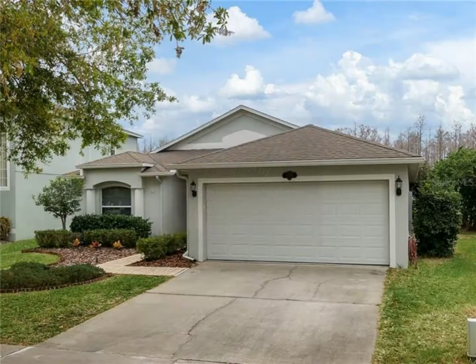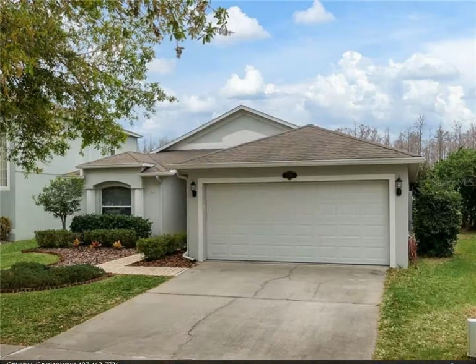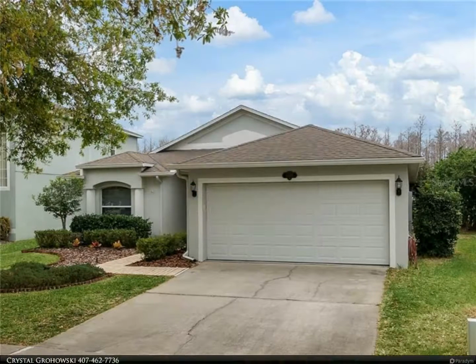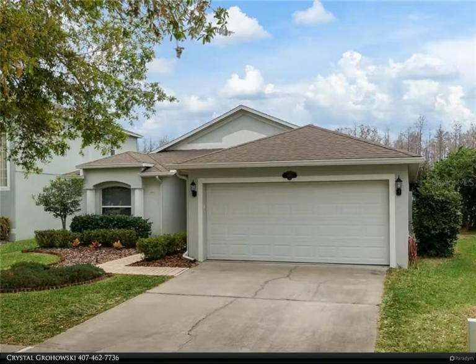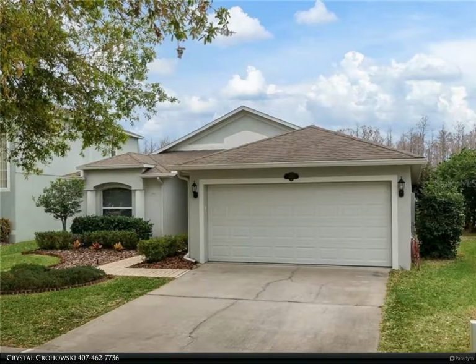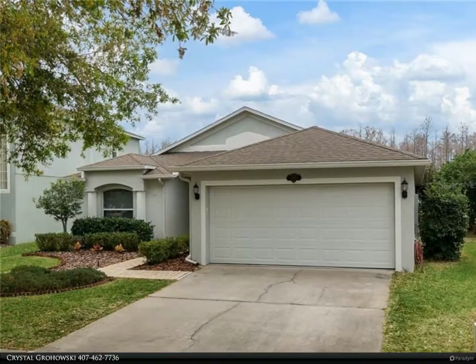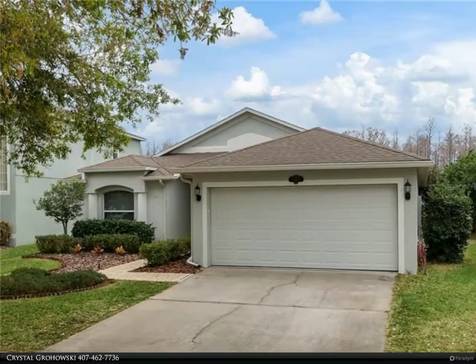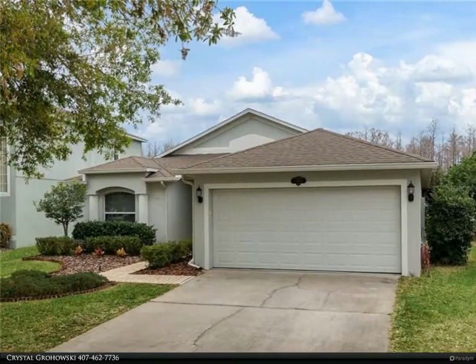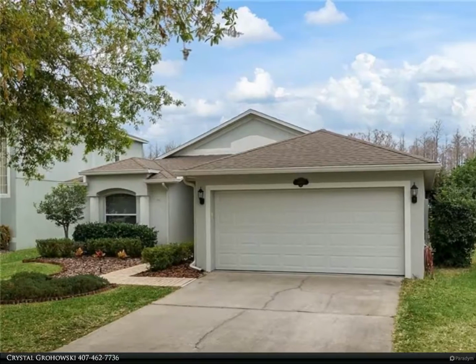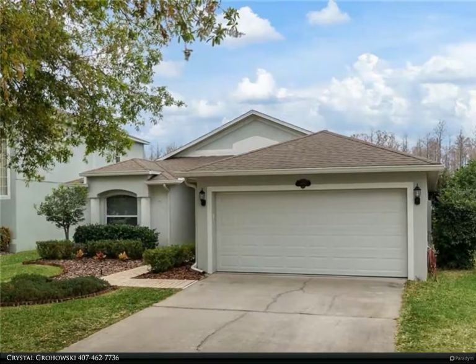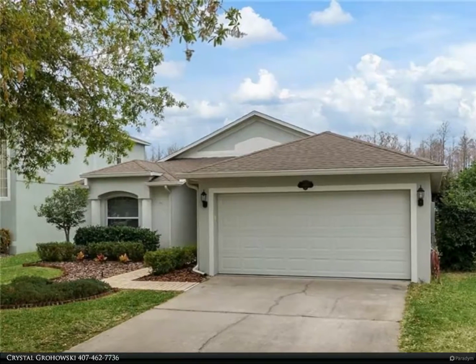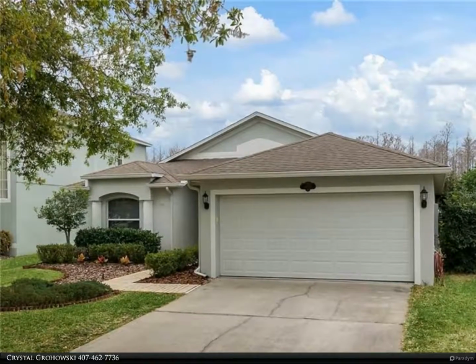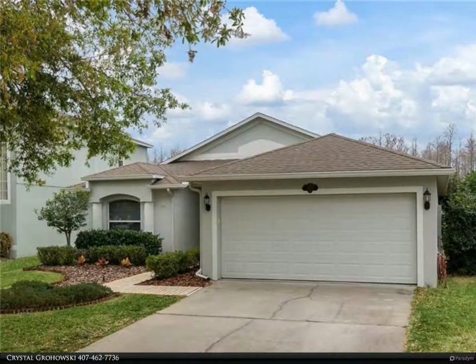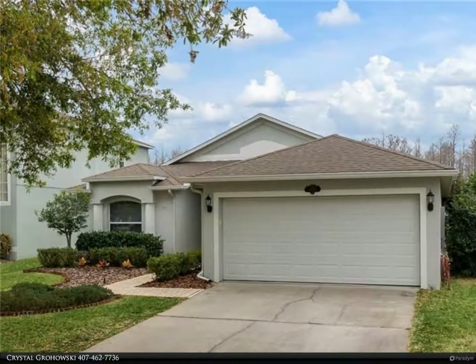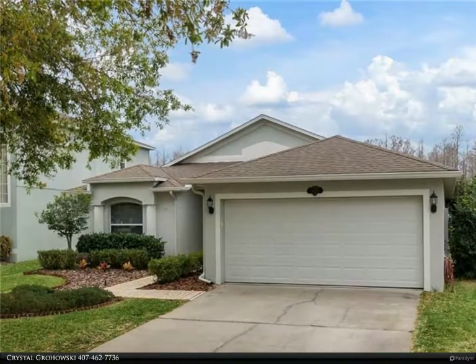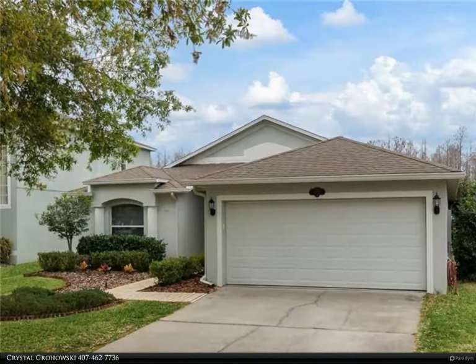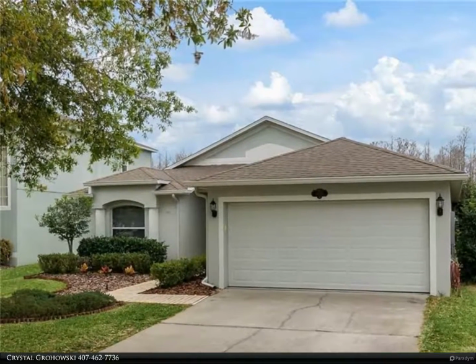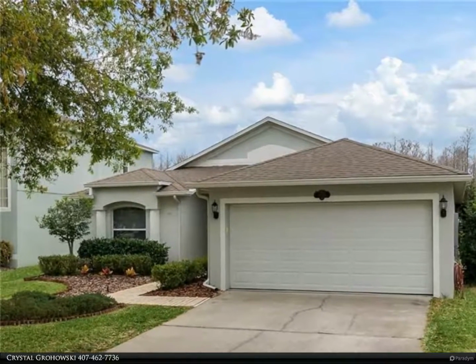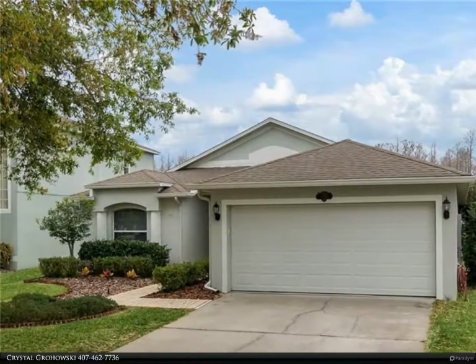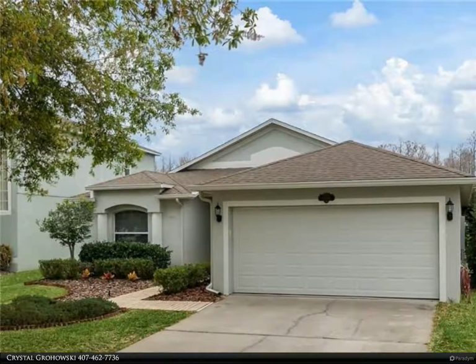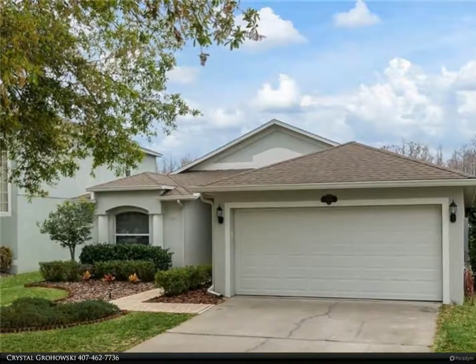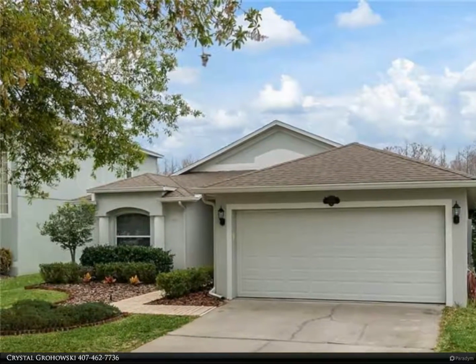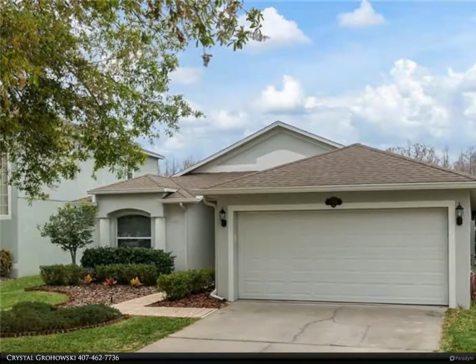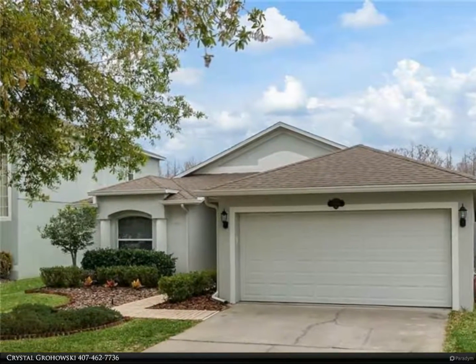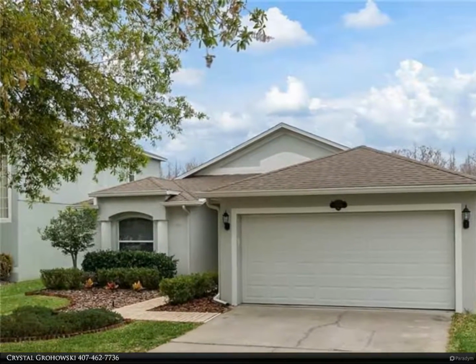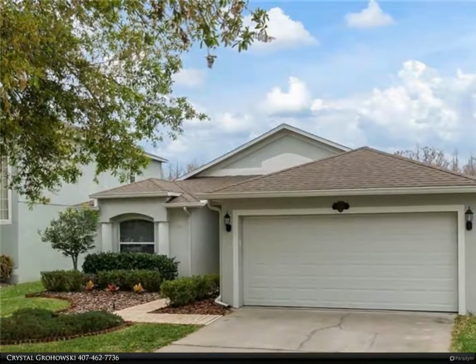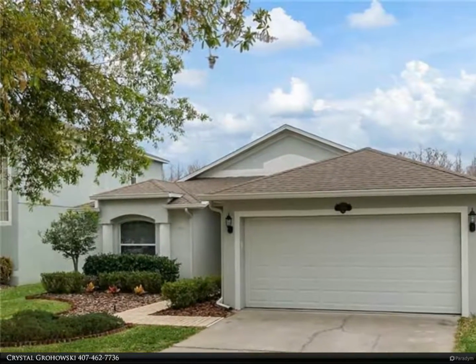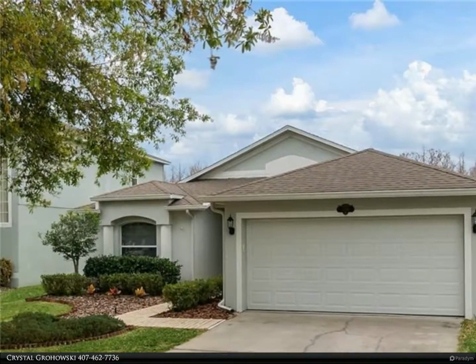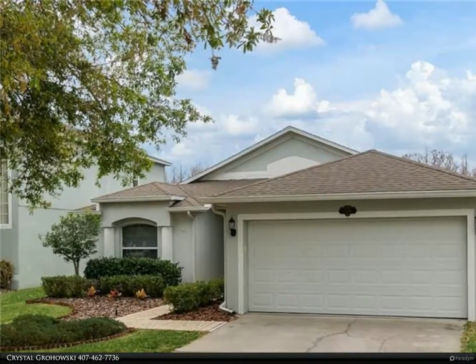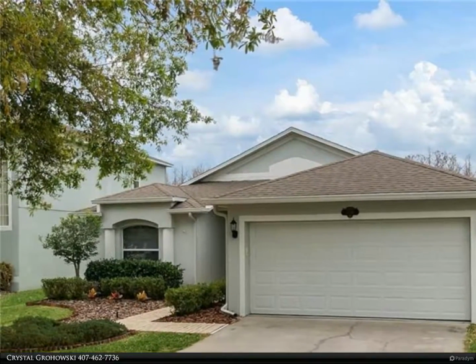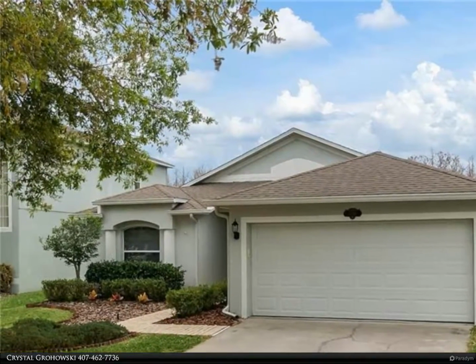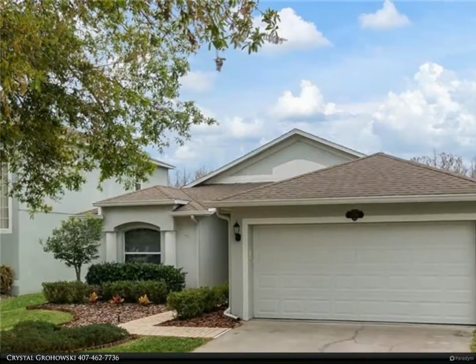This Berkshire Hathaway Home Services Florida Realty property video is presented by Crystal Growski.